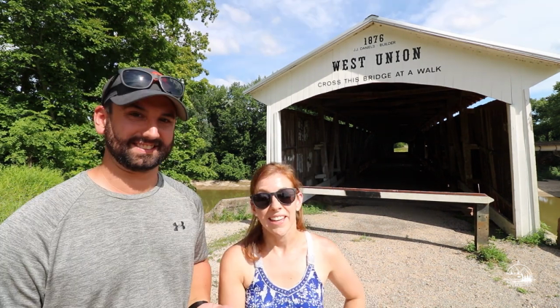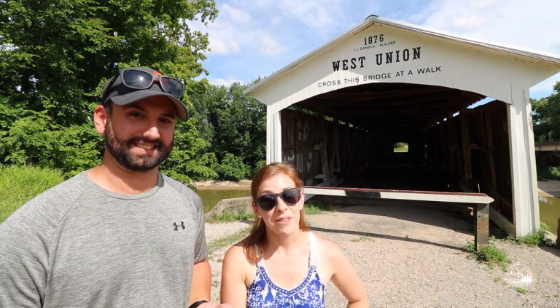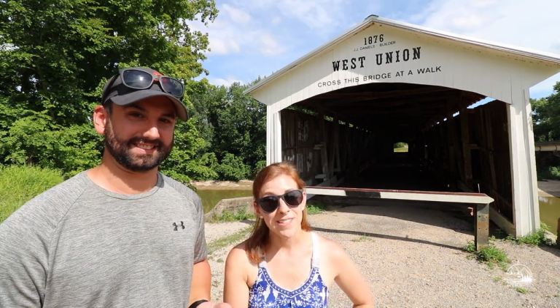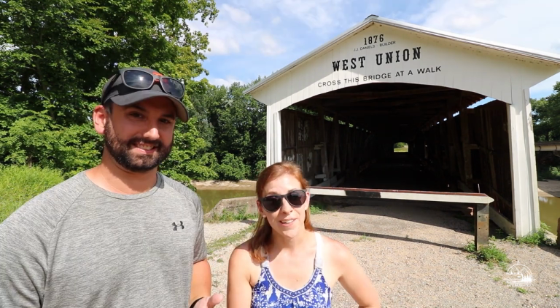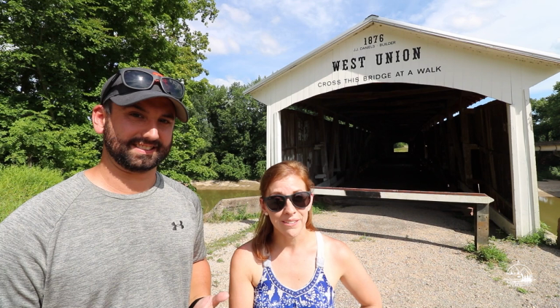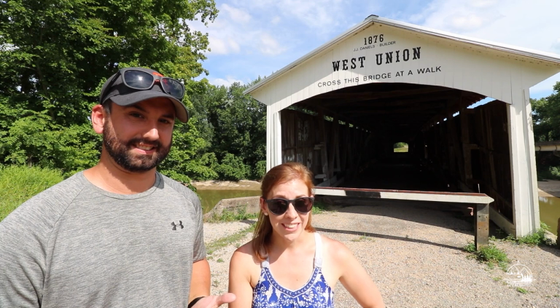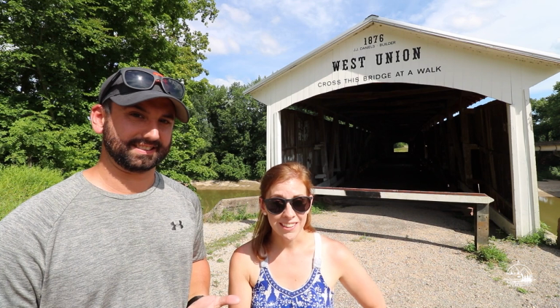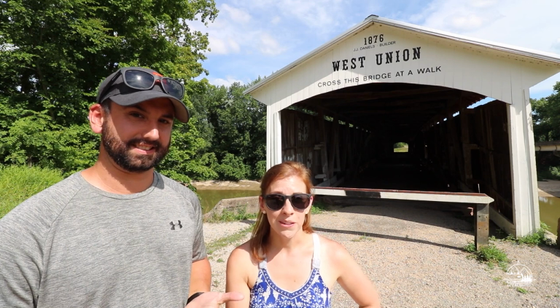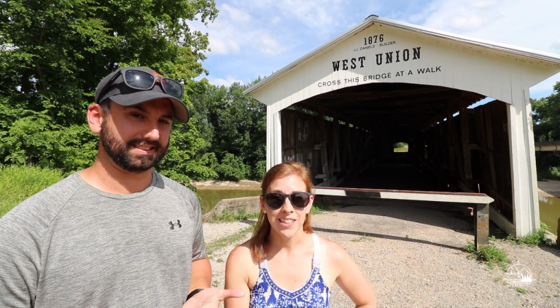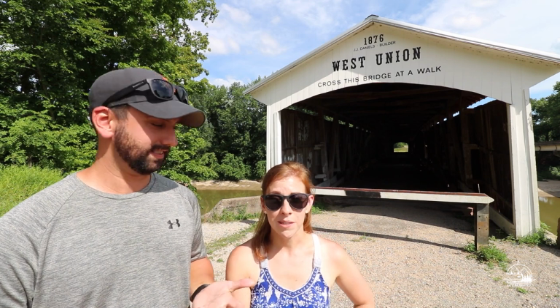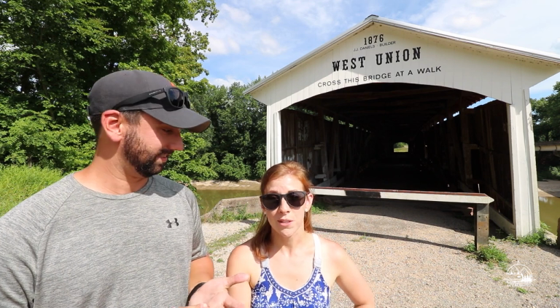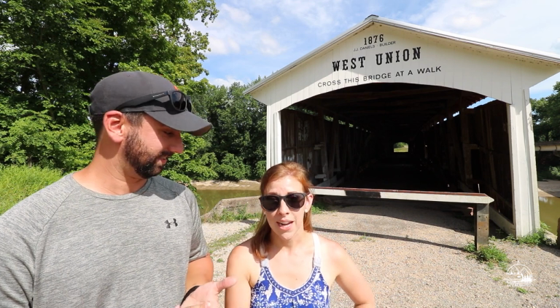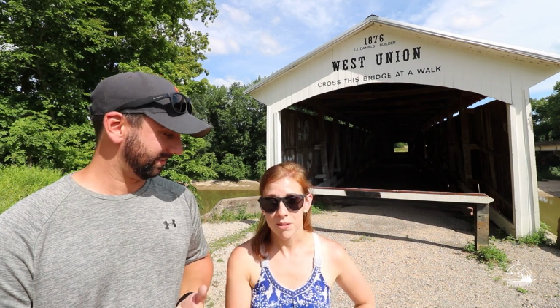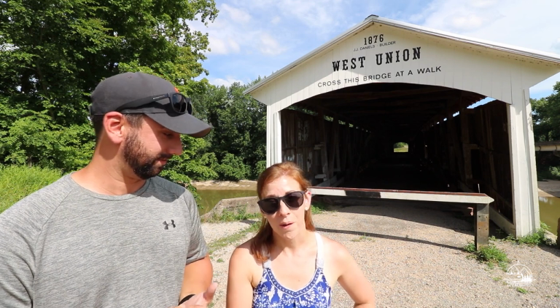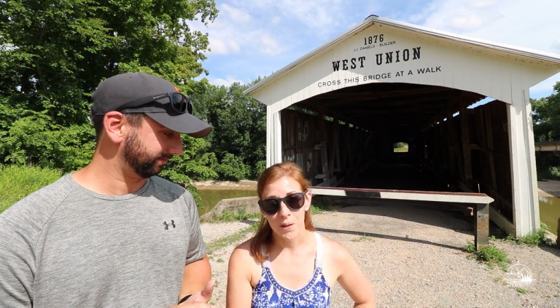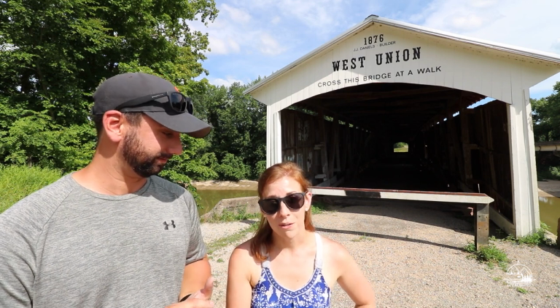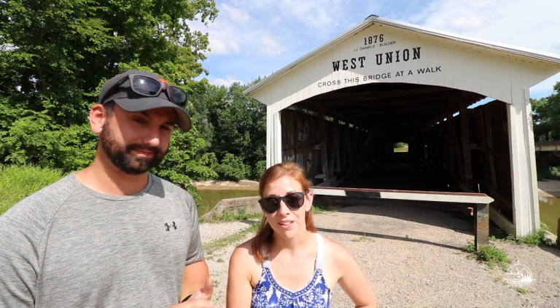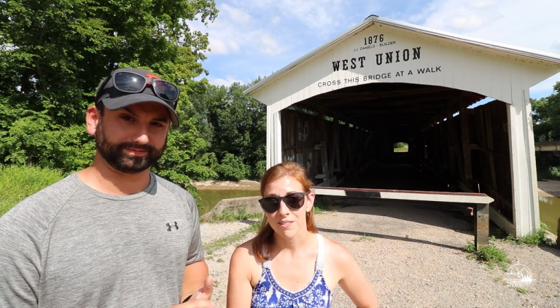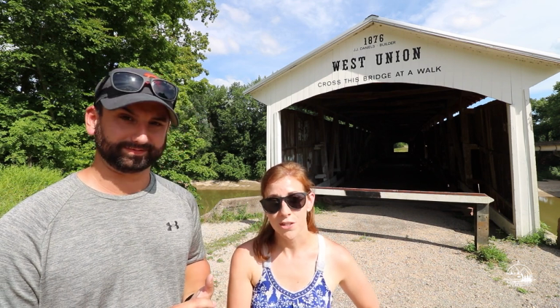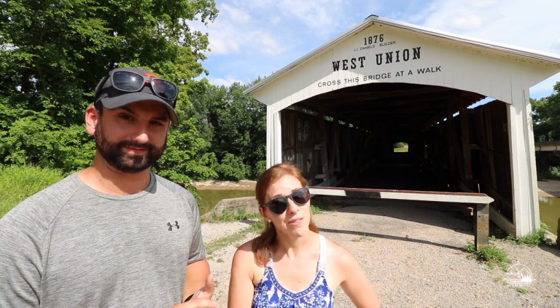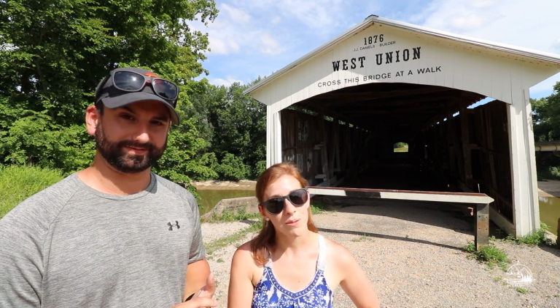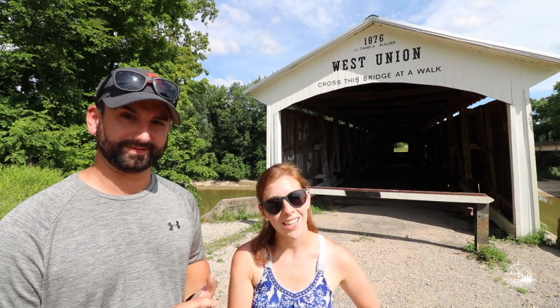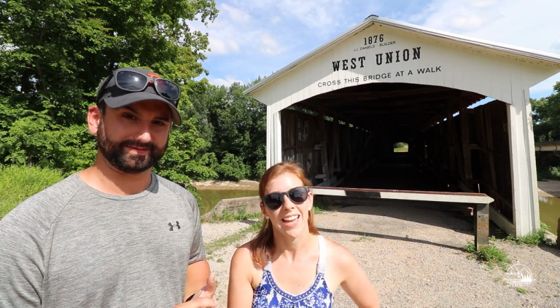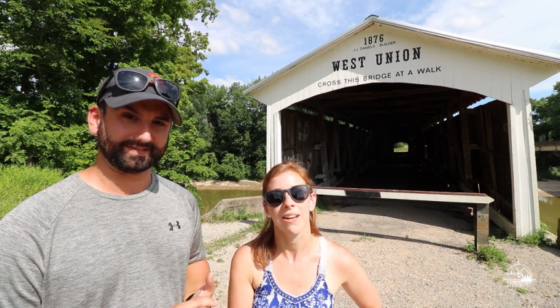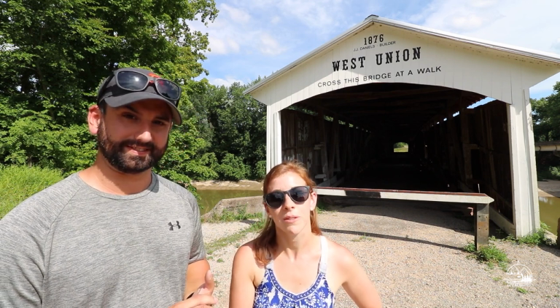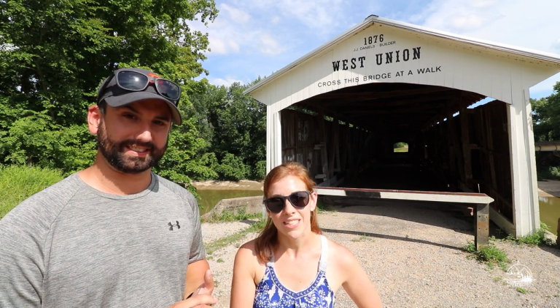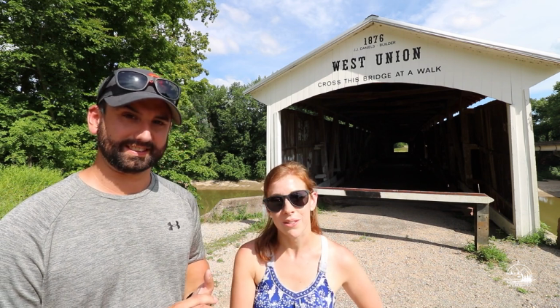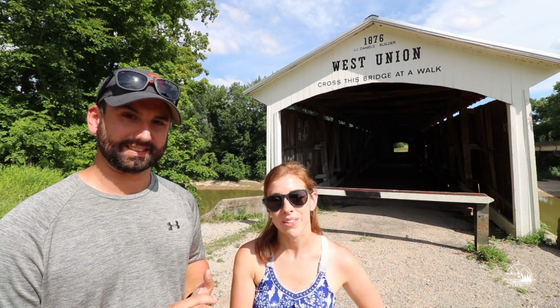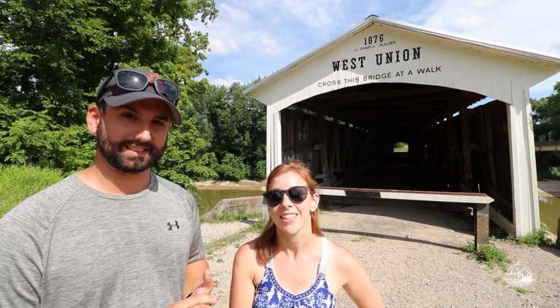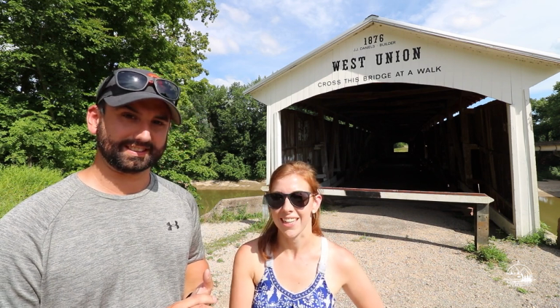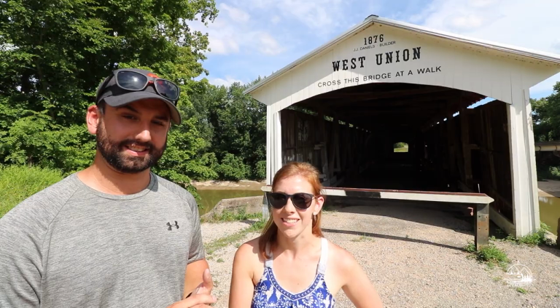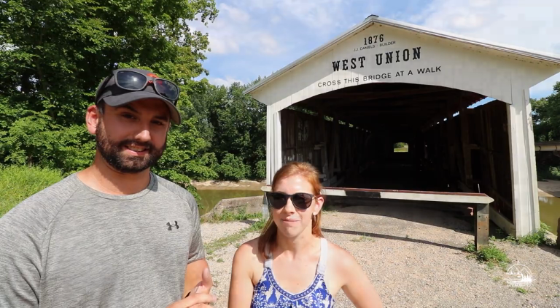Thanks for following along with our little adventure today. If you guys are new here, go ahead and subscribe to follow along with our adventures, and we'll see you next time.